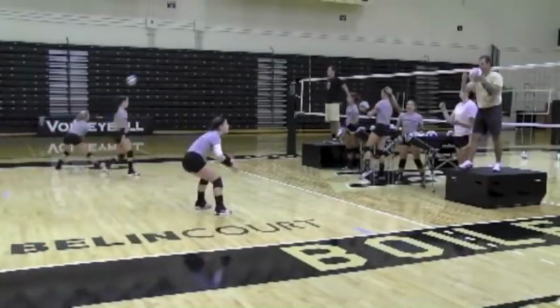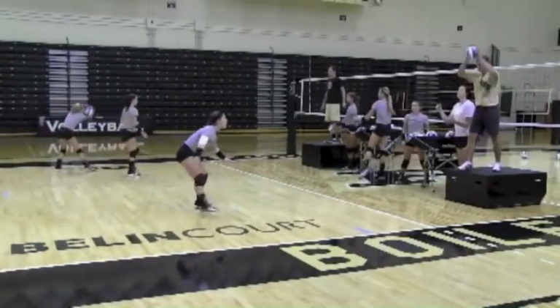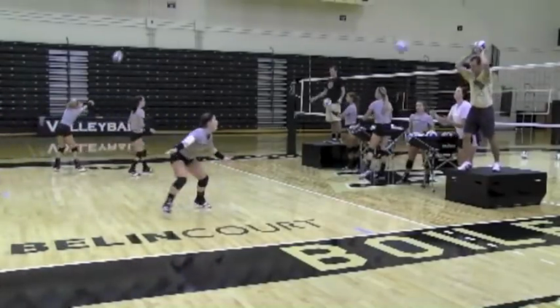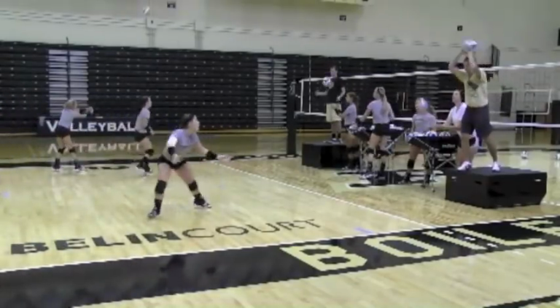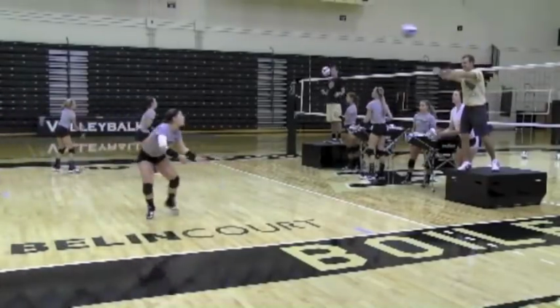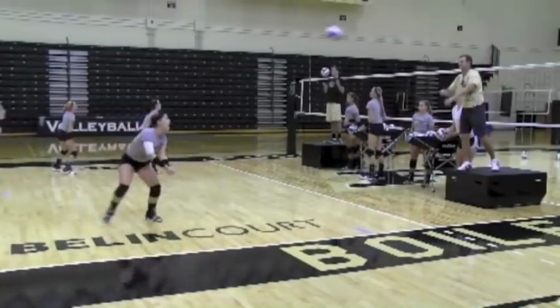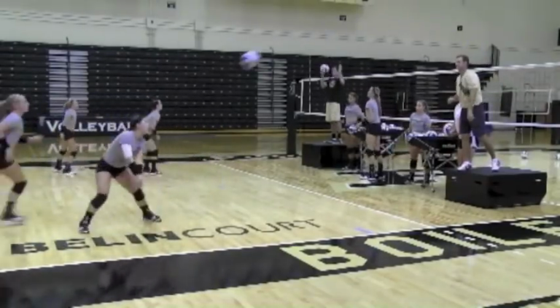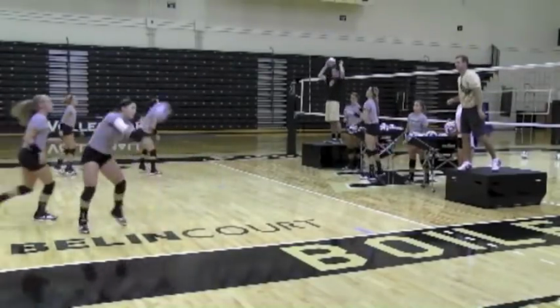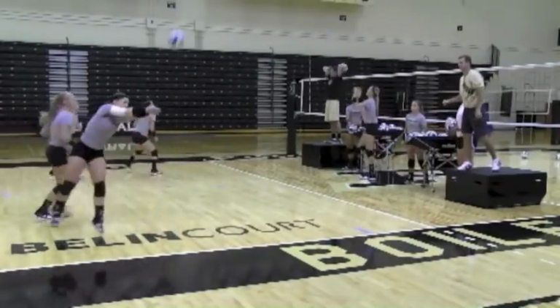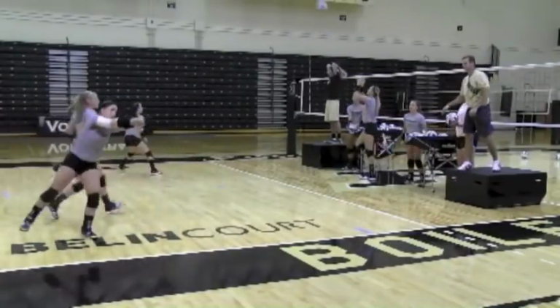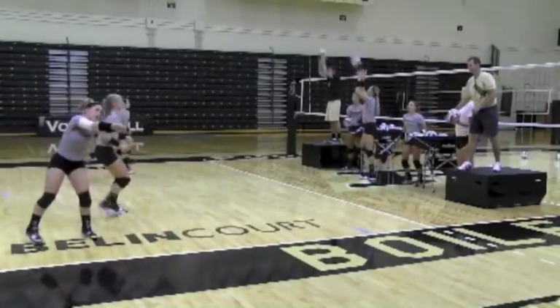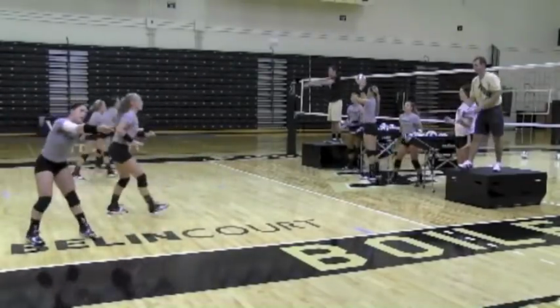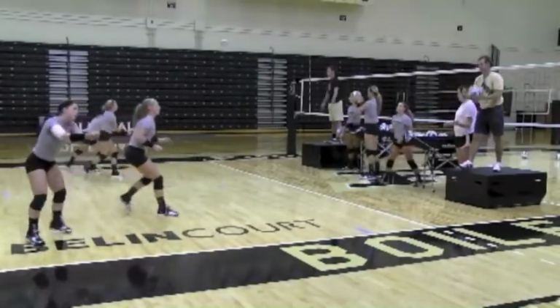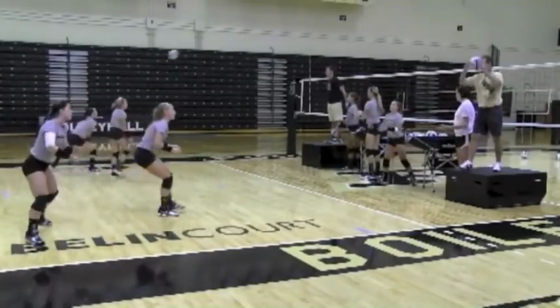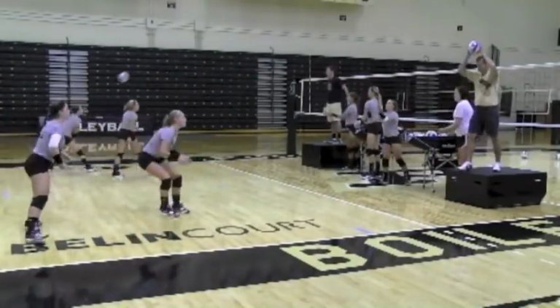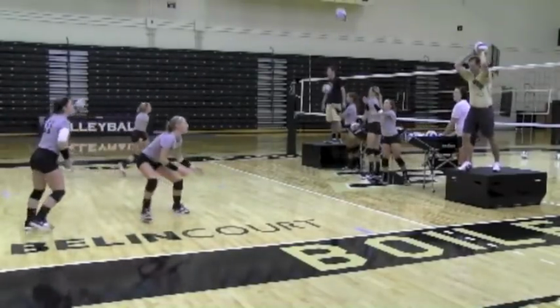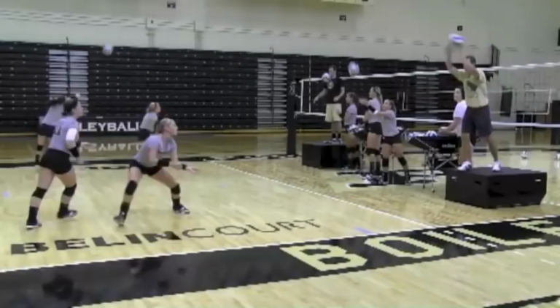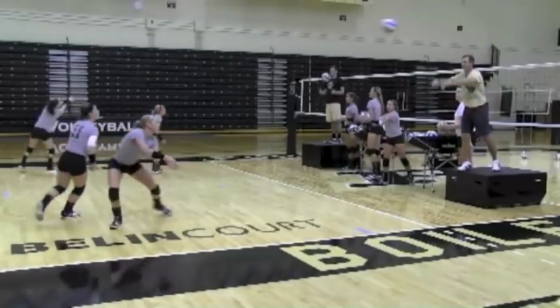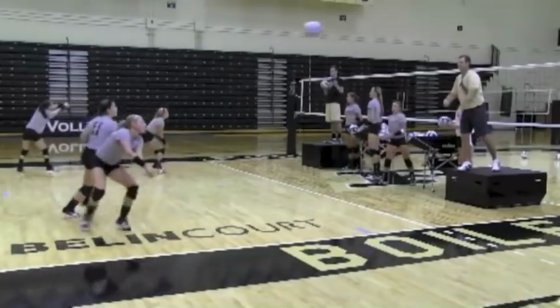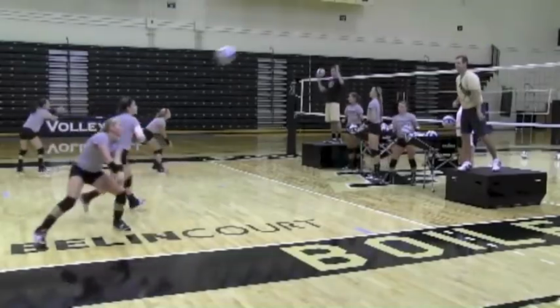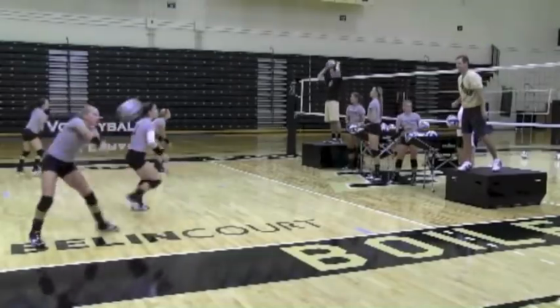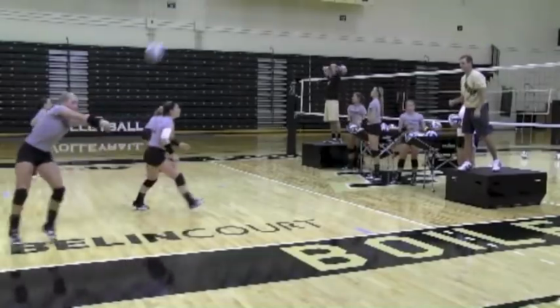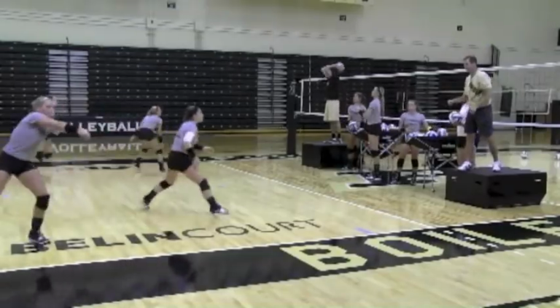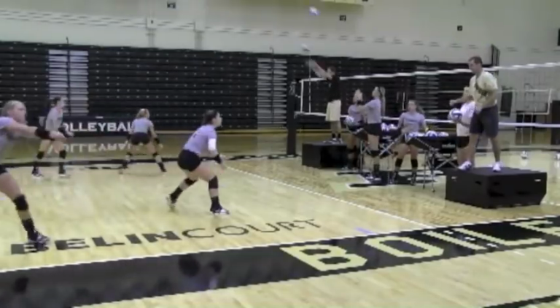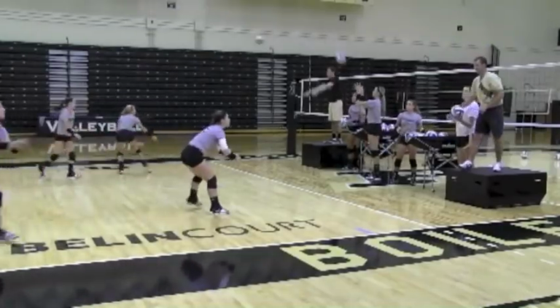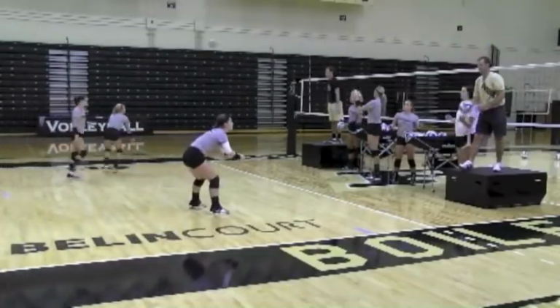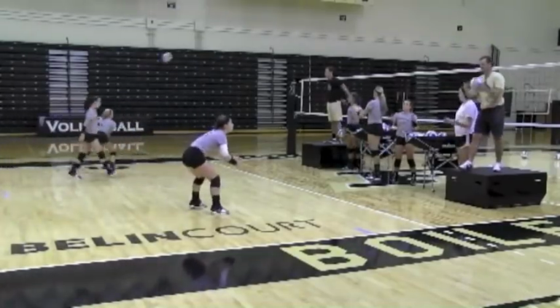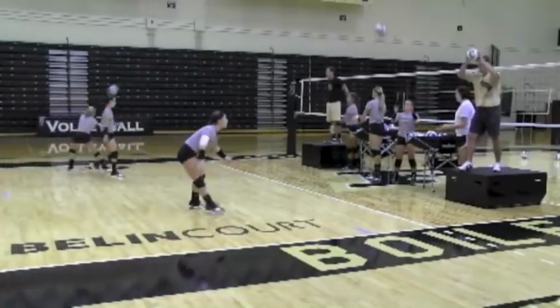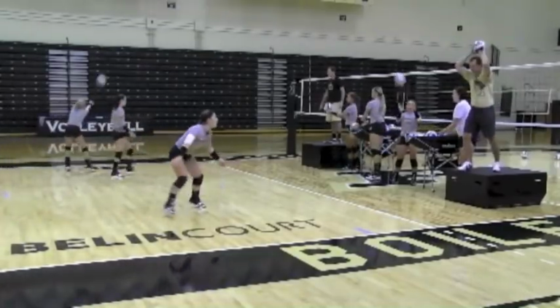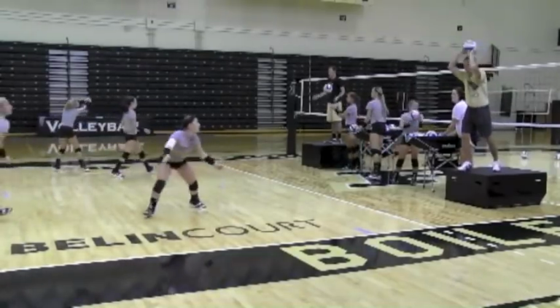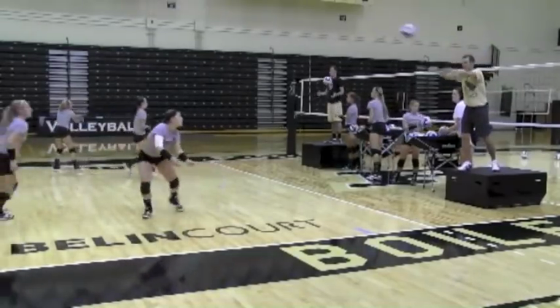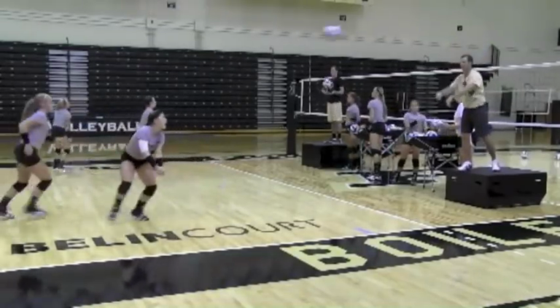Nice head discipline, Amanda. Nice head discipline. Good job. Nice platform.